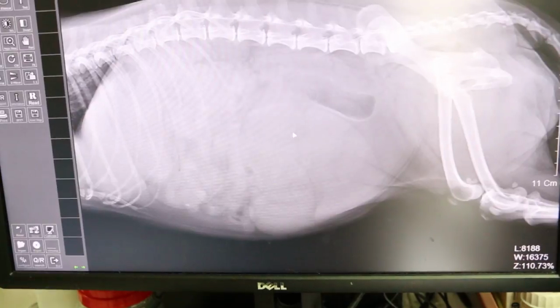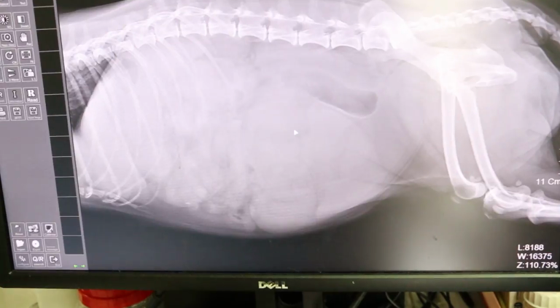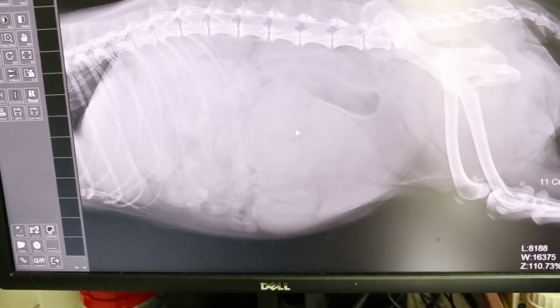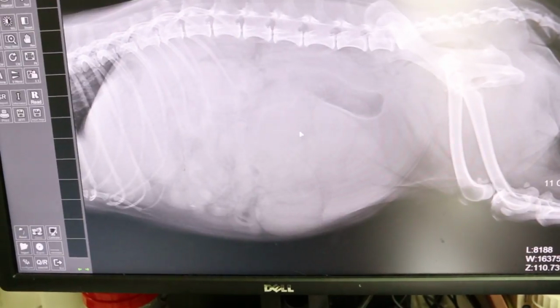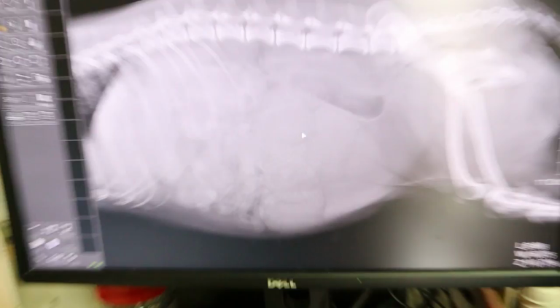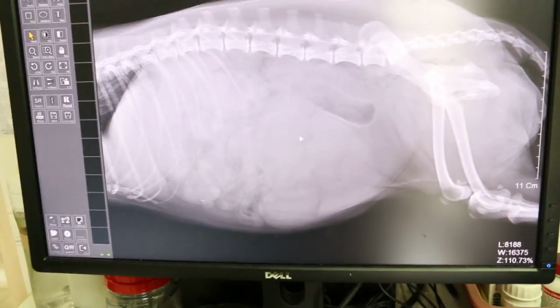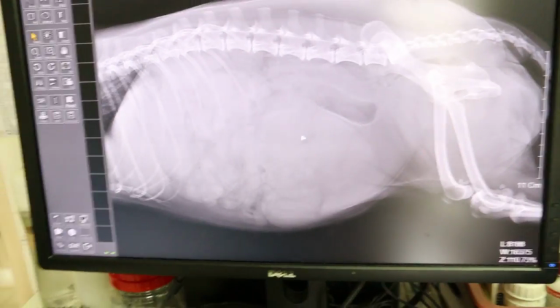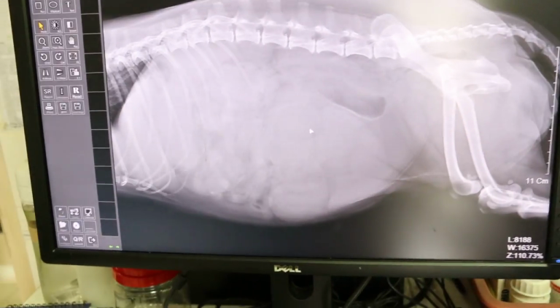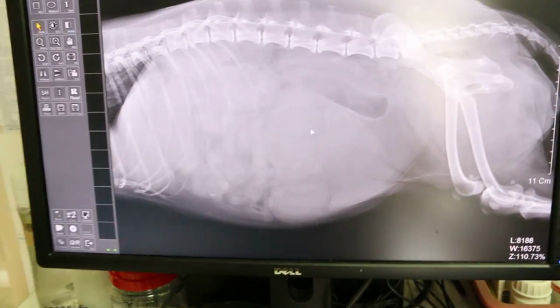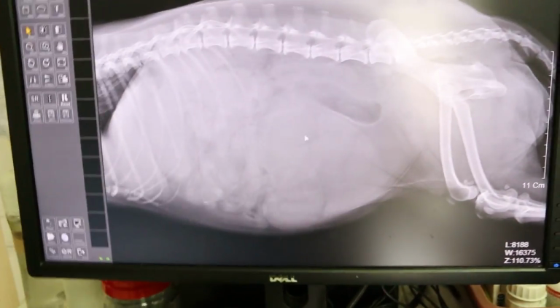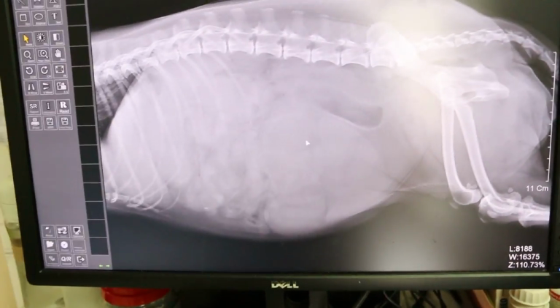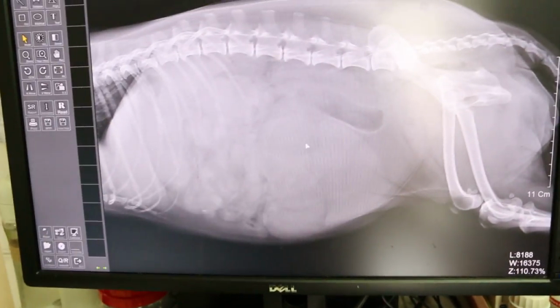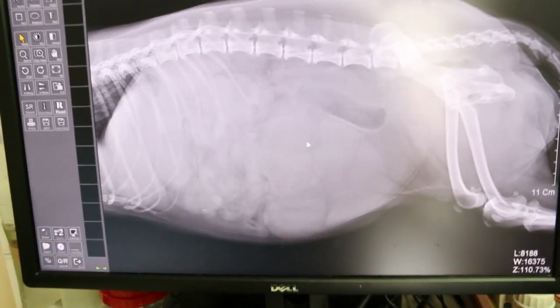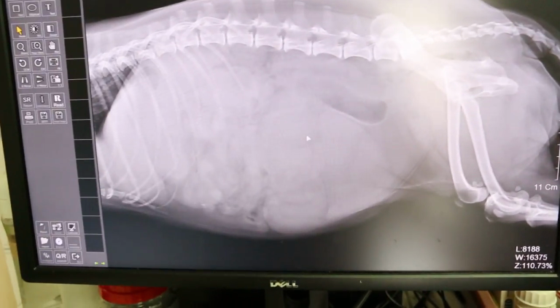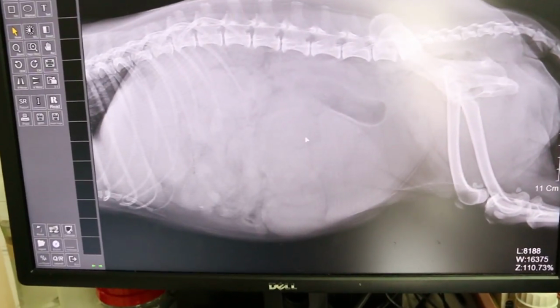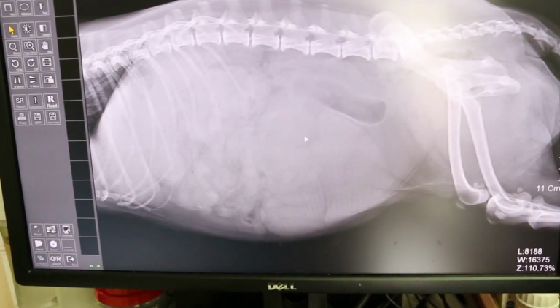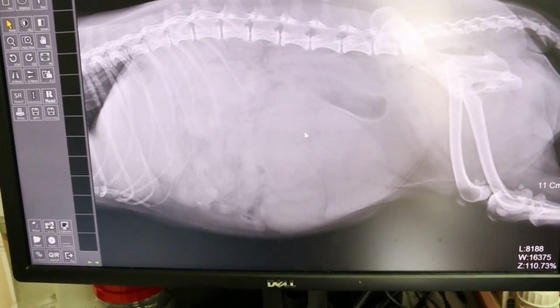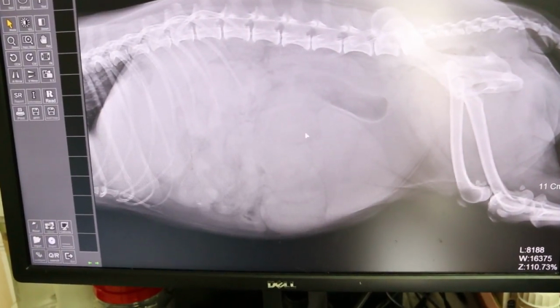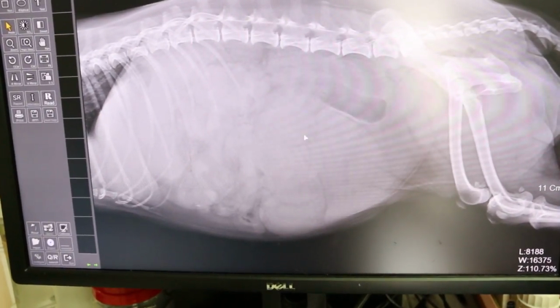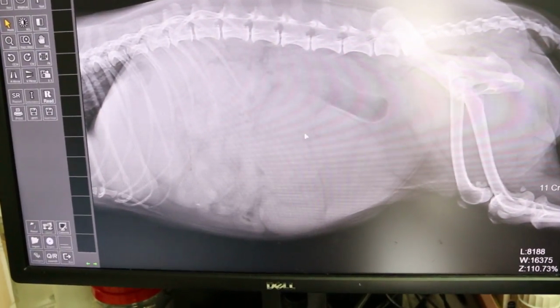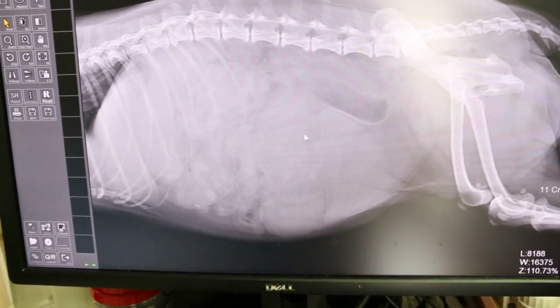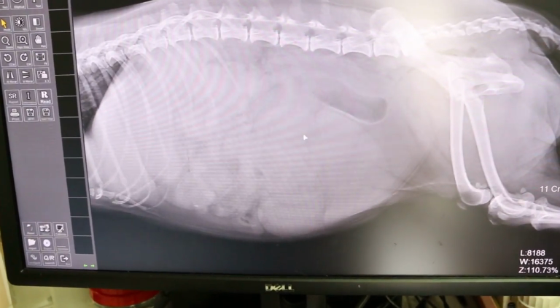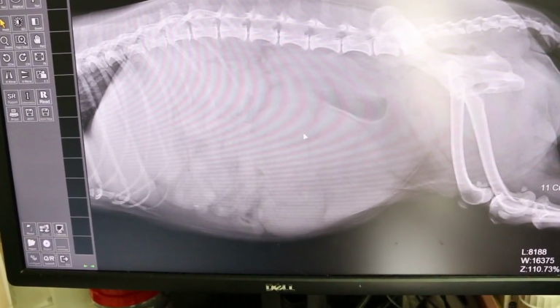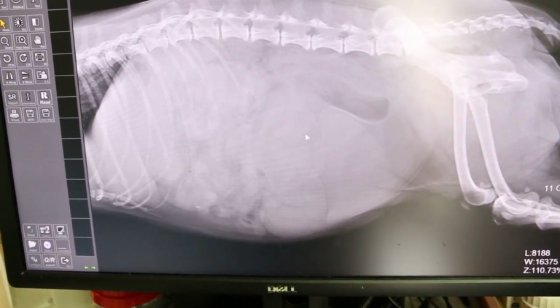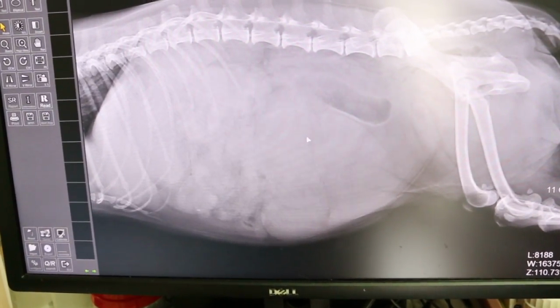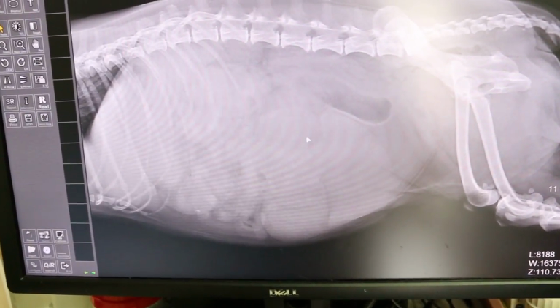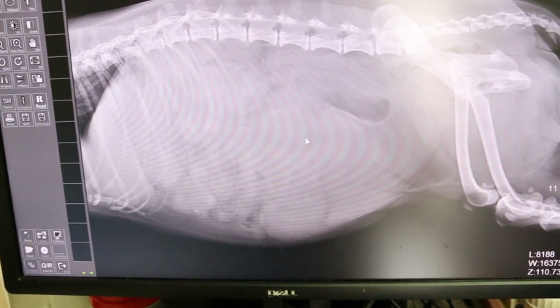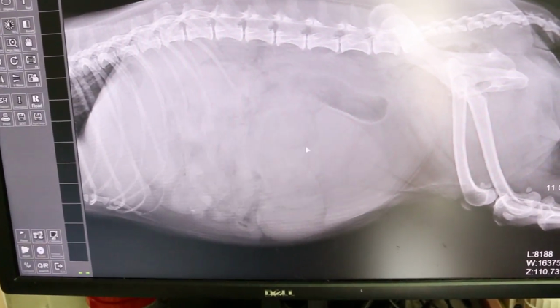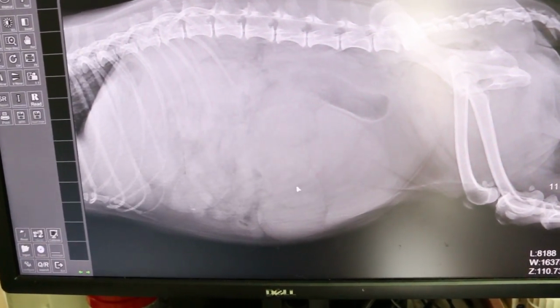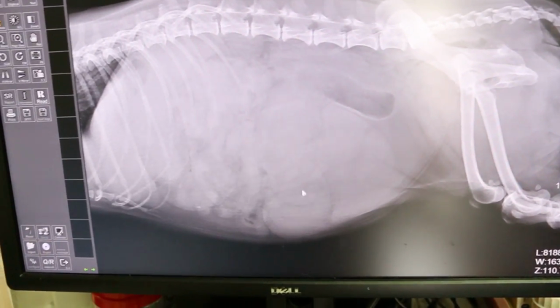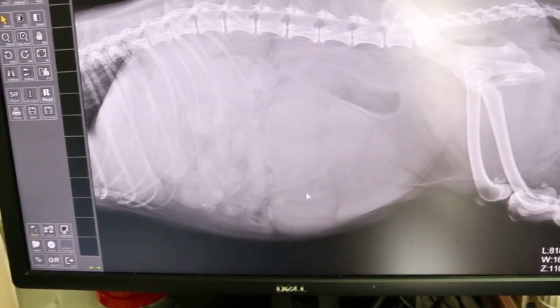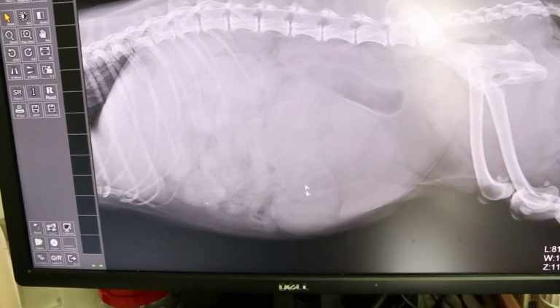Okay, come let's see. There's a big swelling. Can you see the uterus? Closed pyometra.